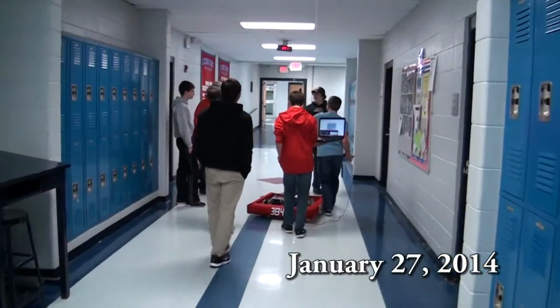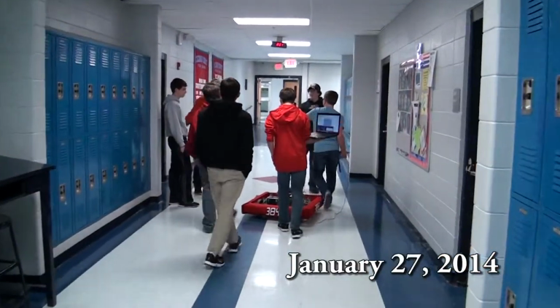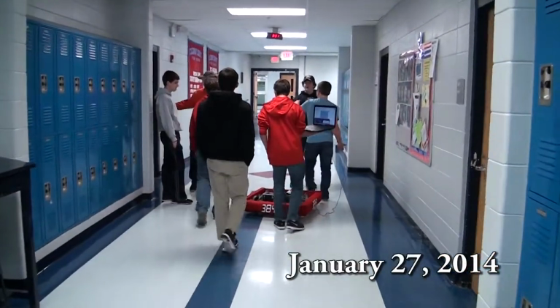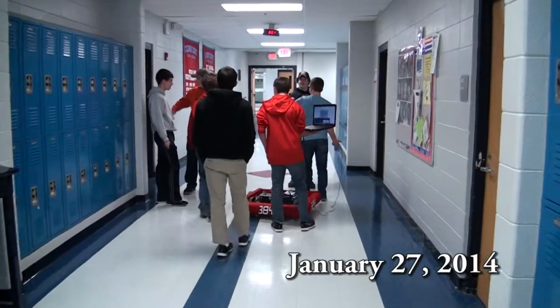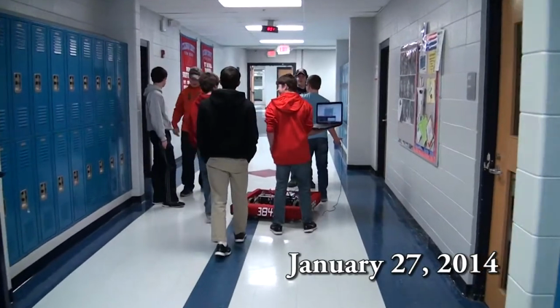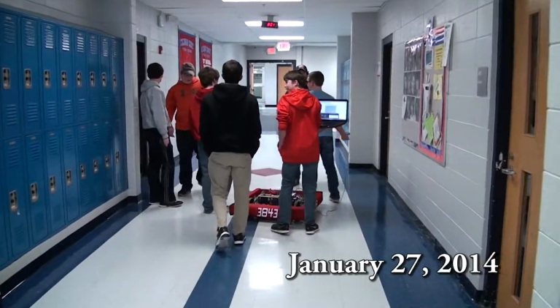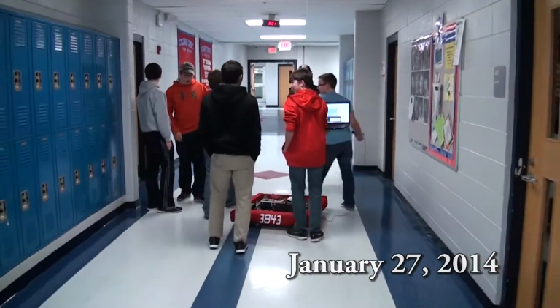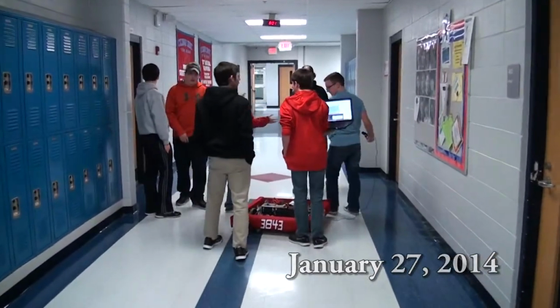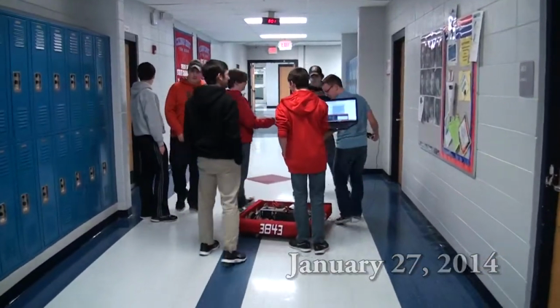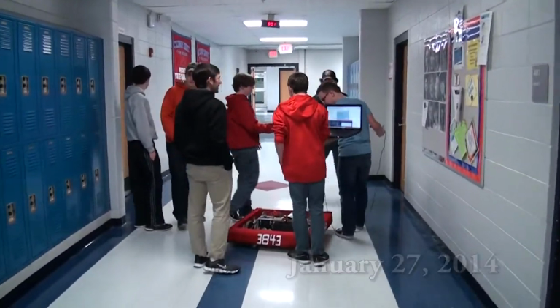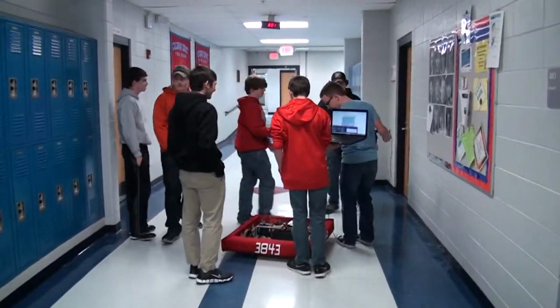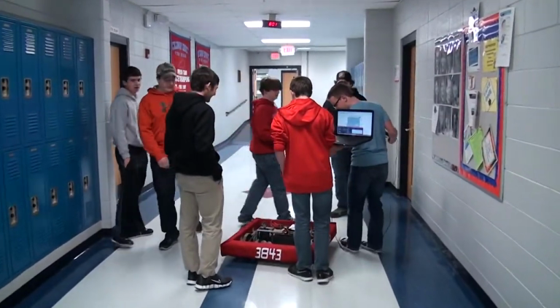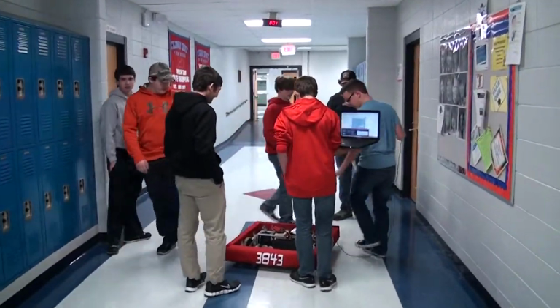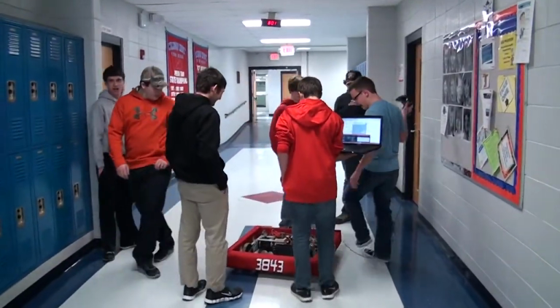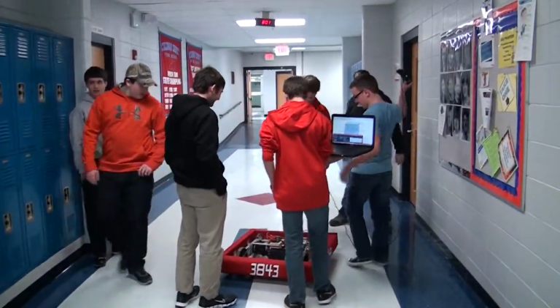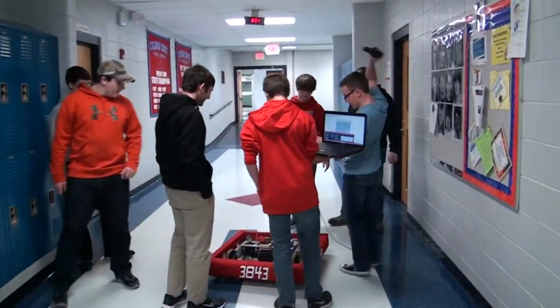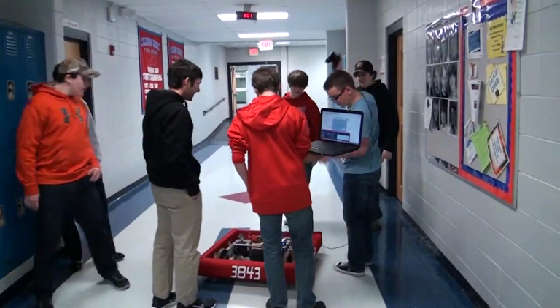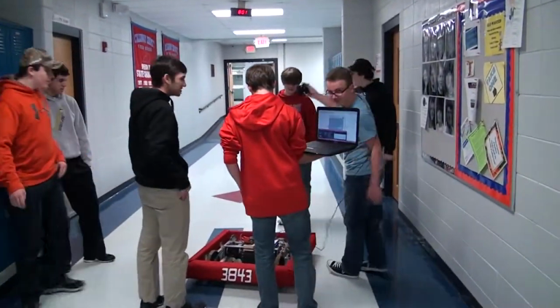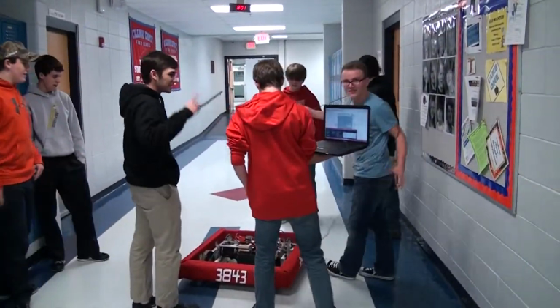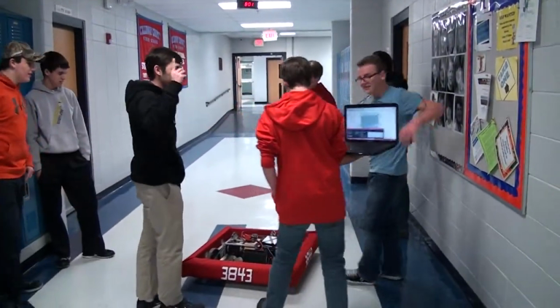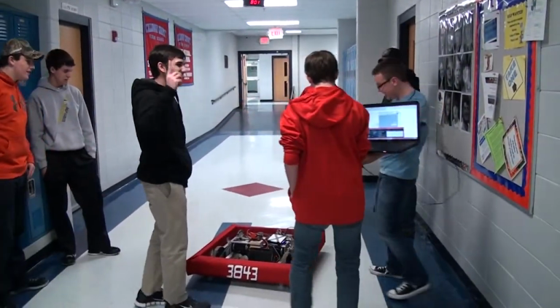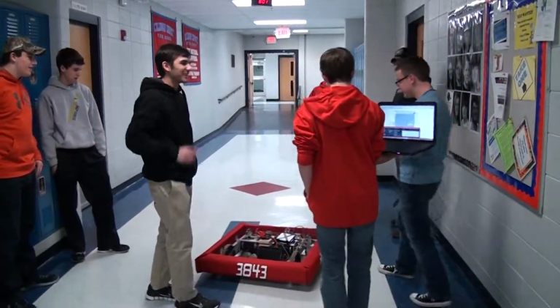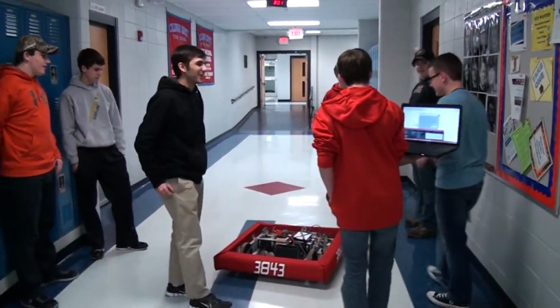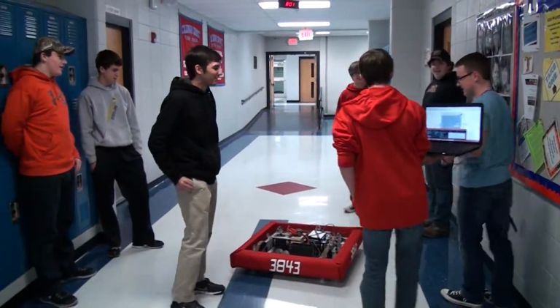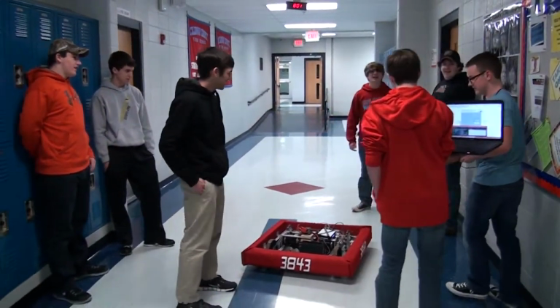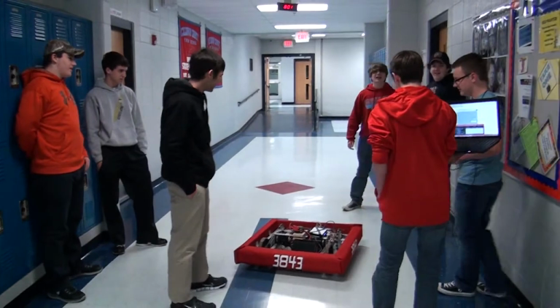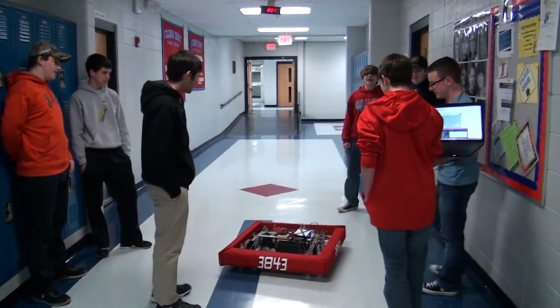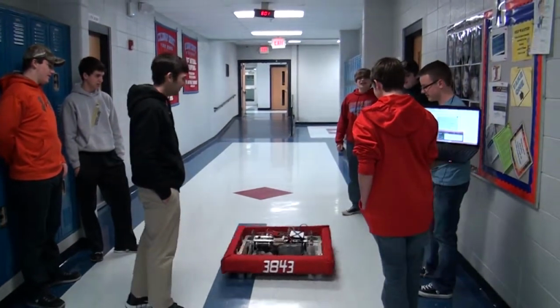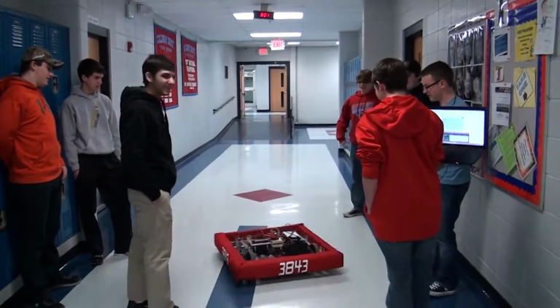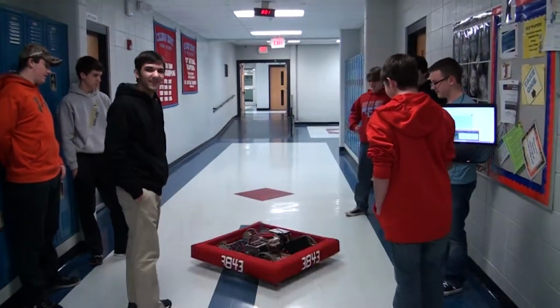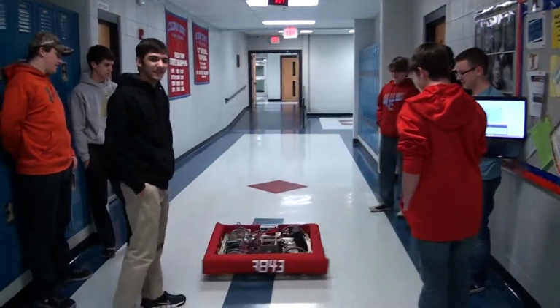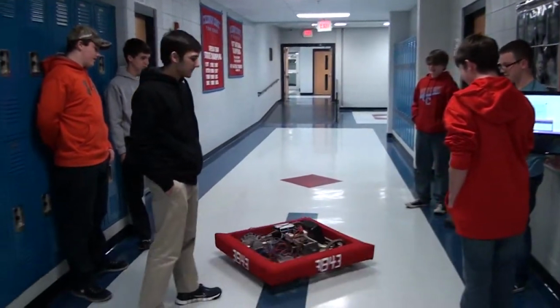On January the 27th, members of the team took the test robot into the hallway of Calloway County High School to practice driving. It worked.